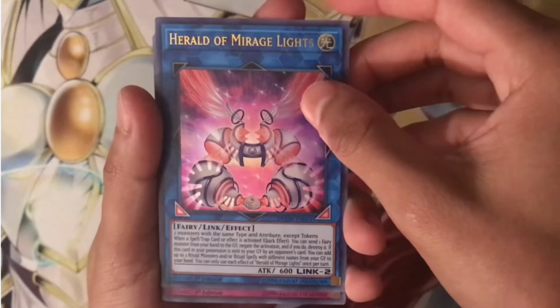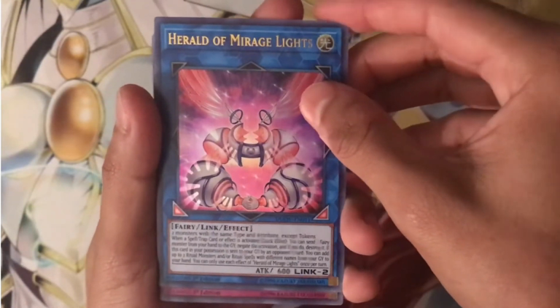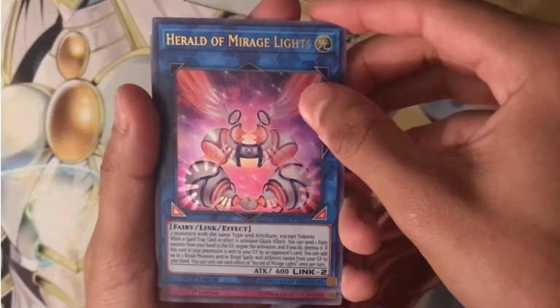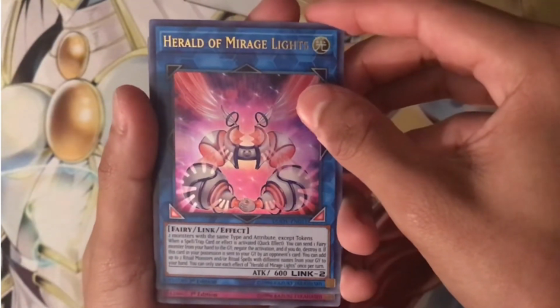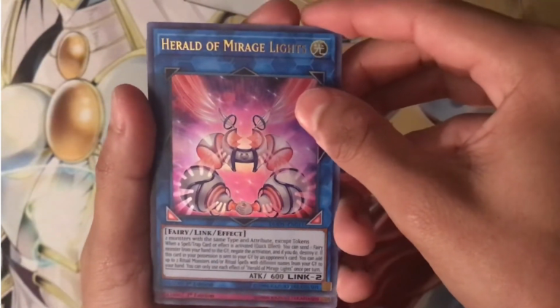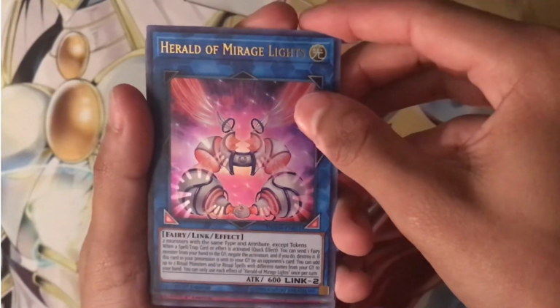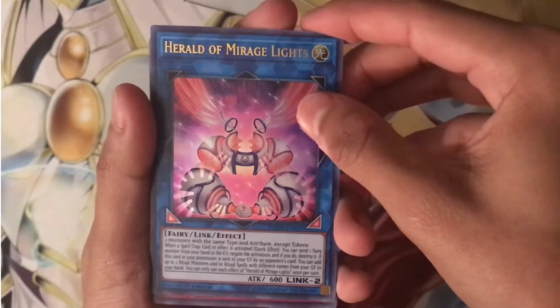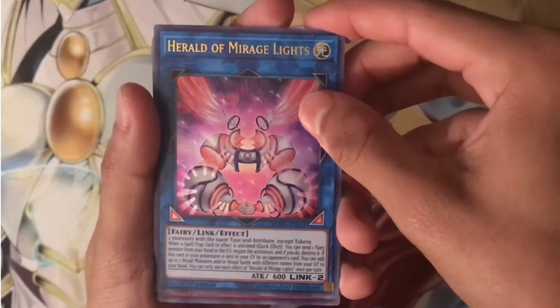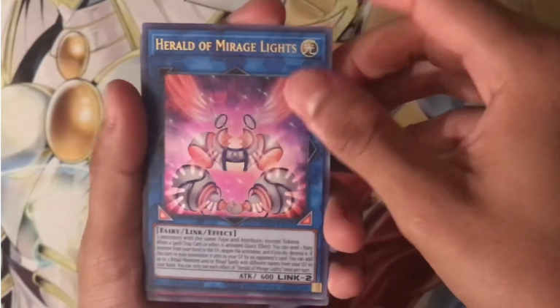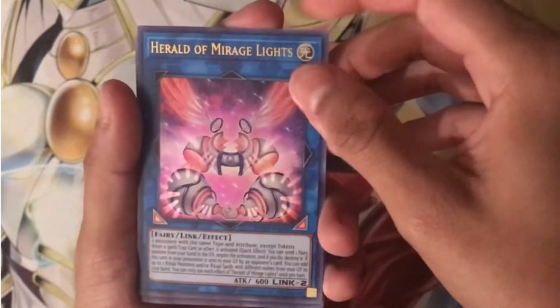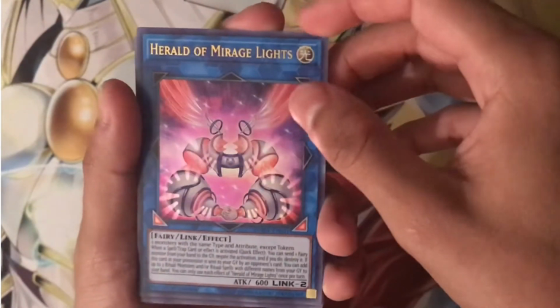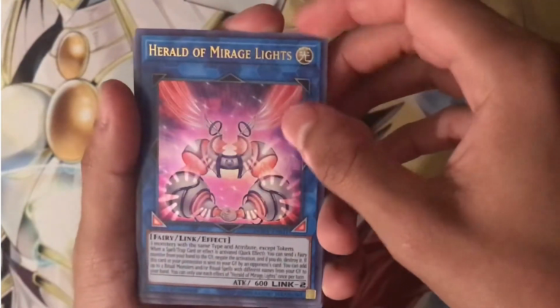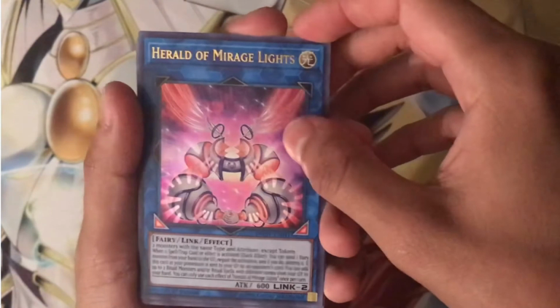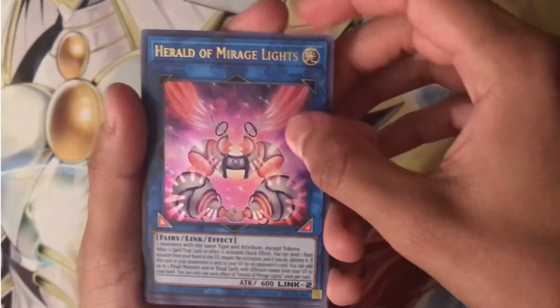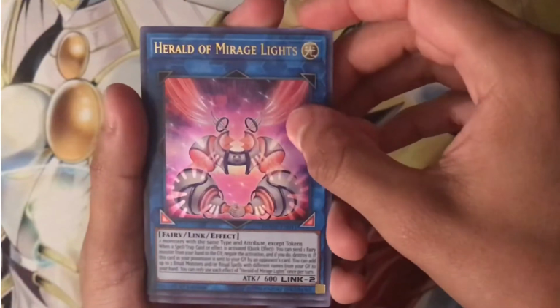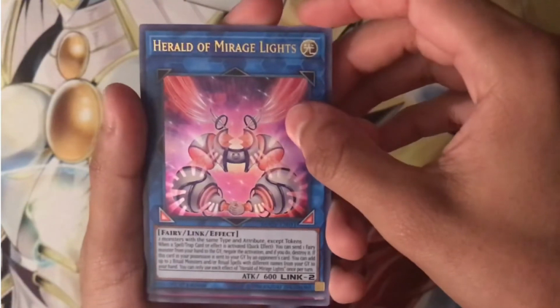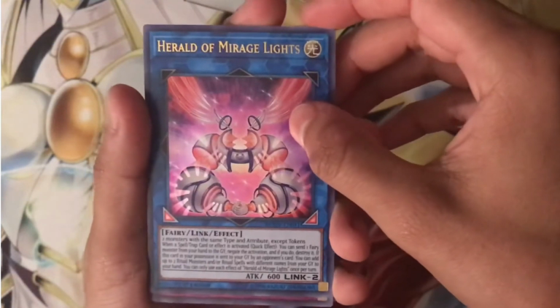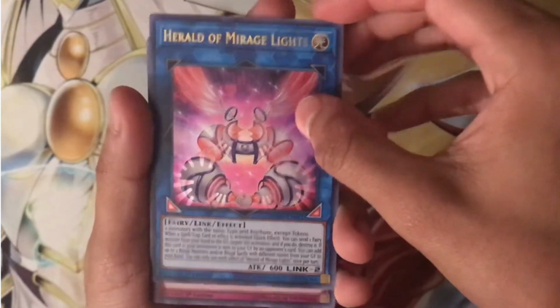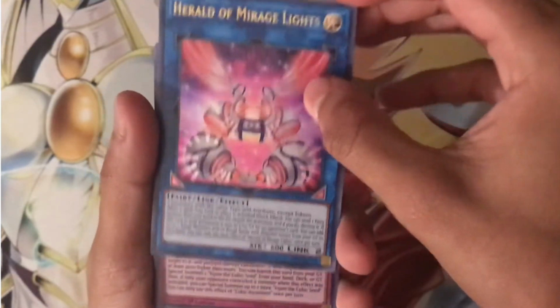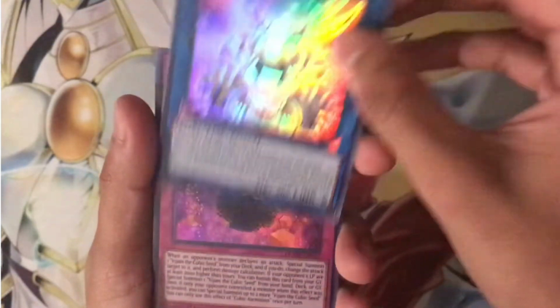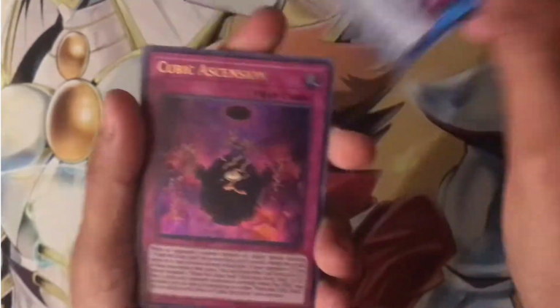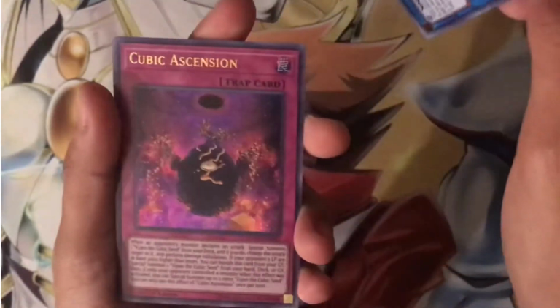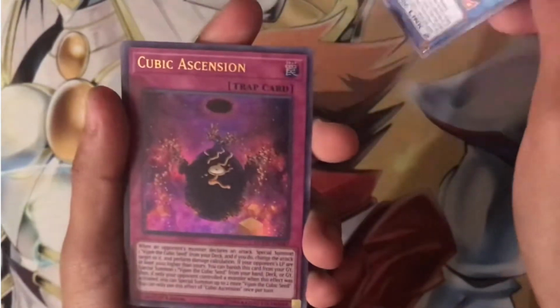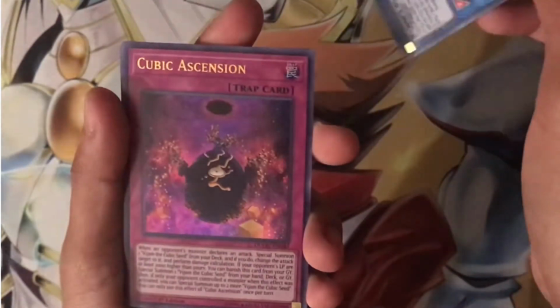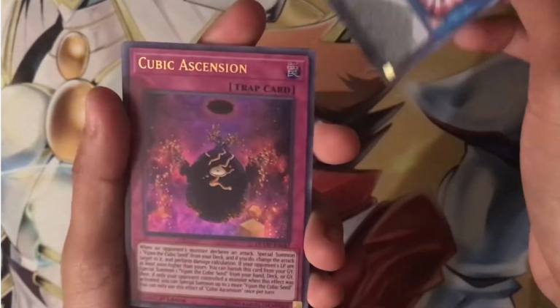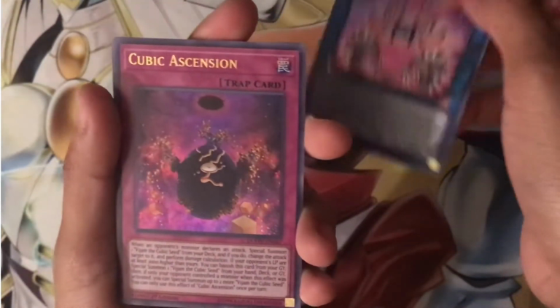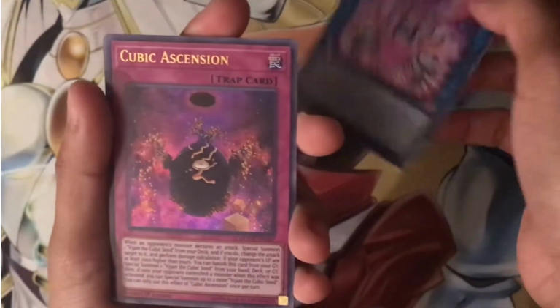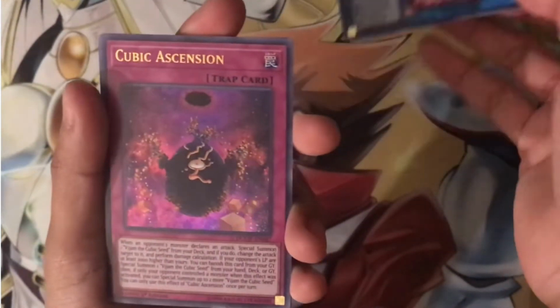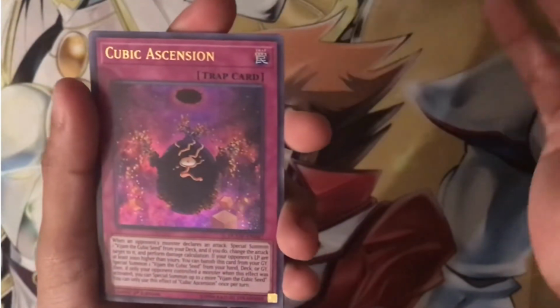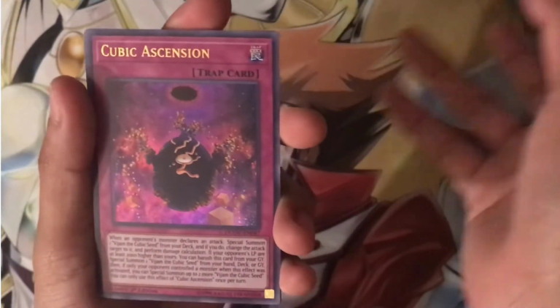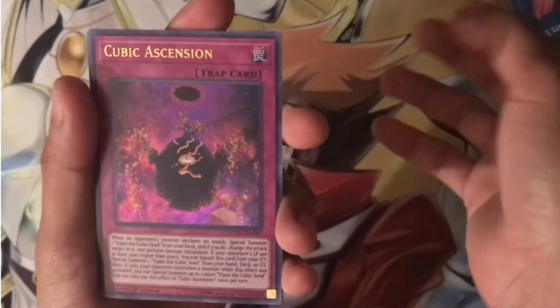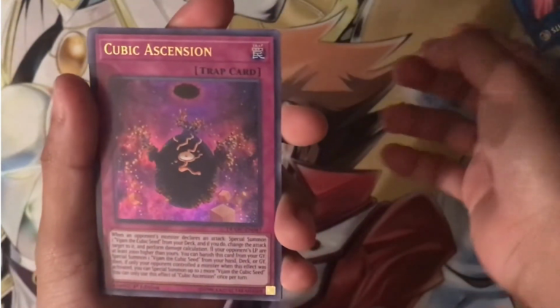Alright, so we started off with Herald of Mirage Lights, and — oh — a Cubic Ascension. Nice.